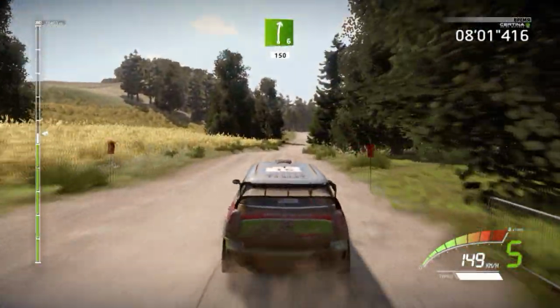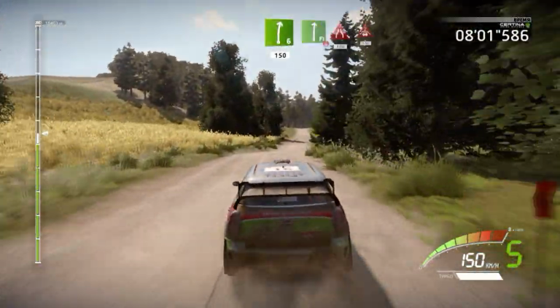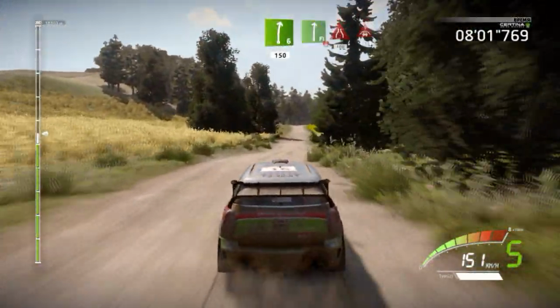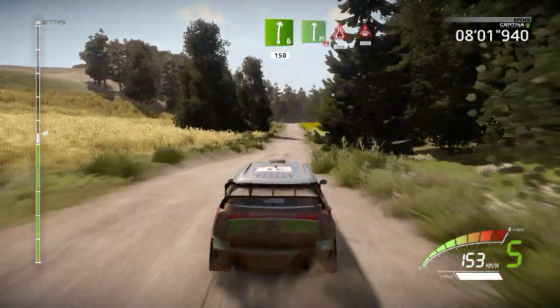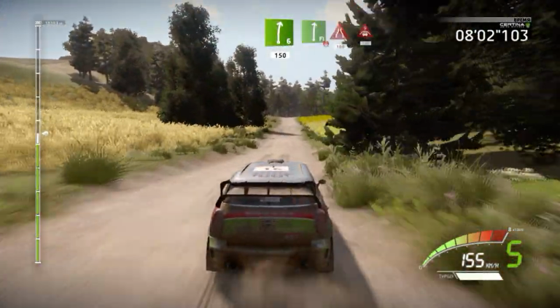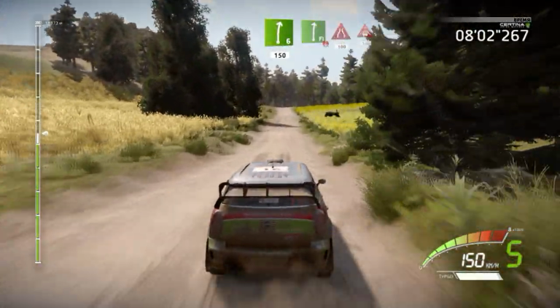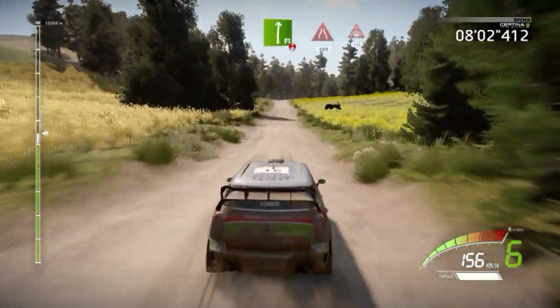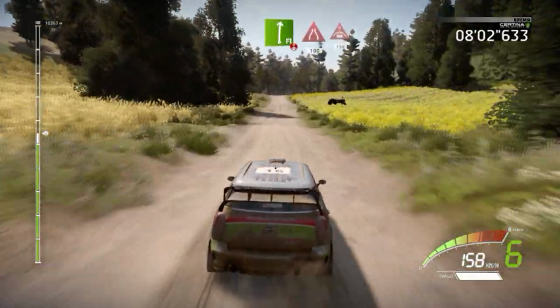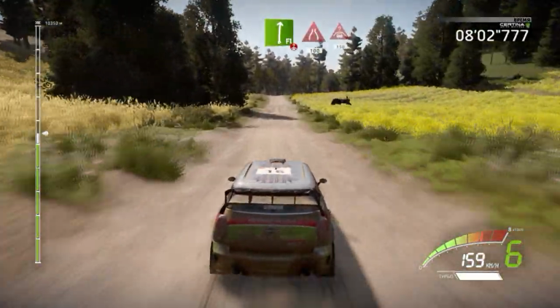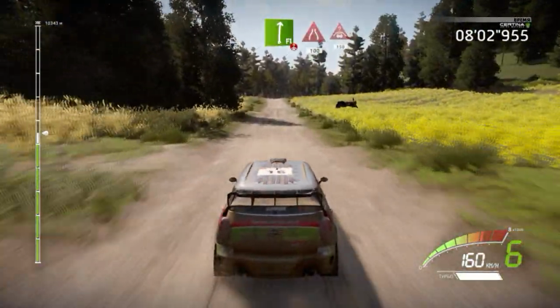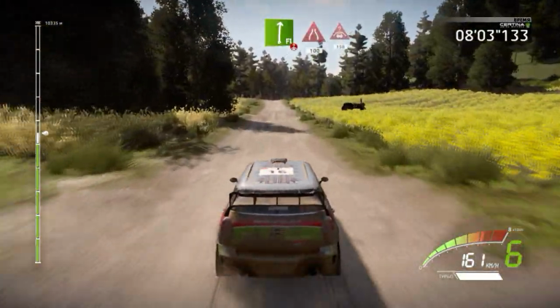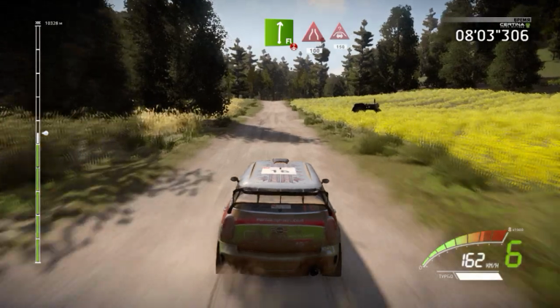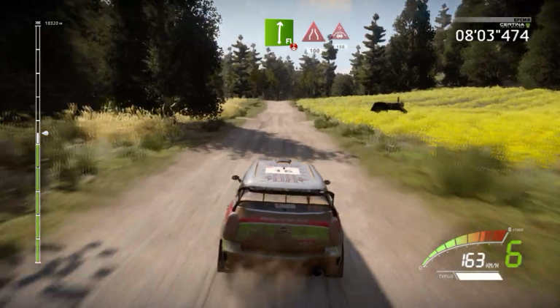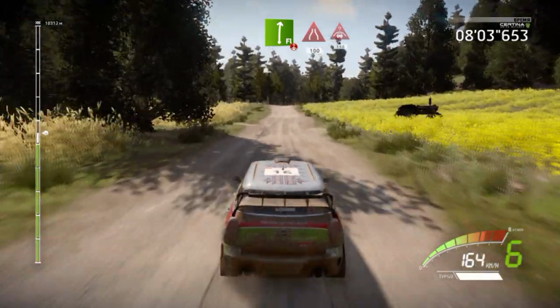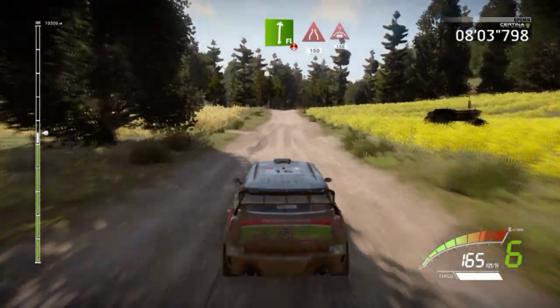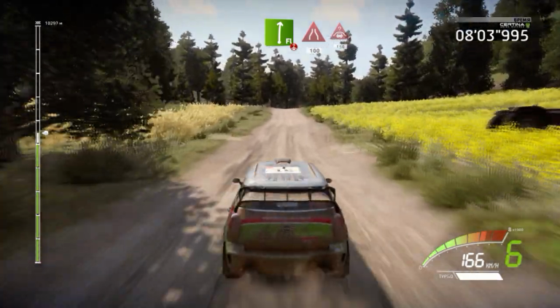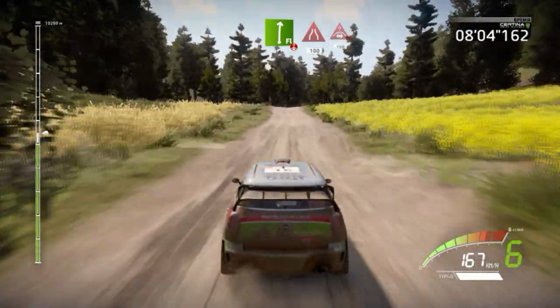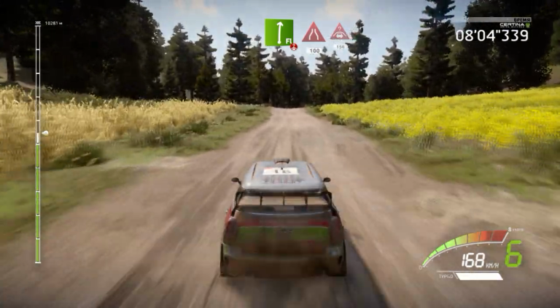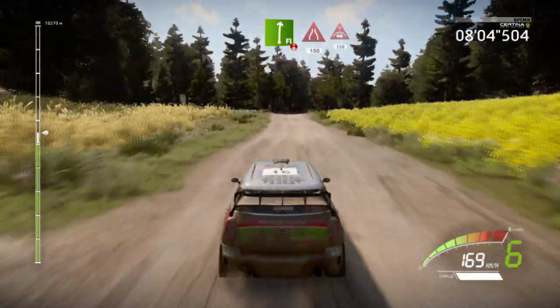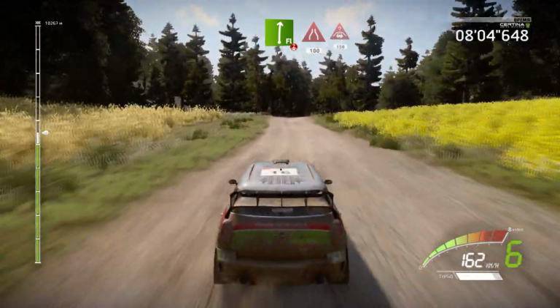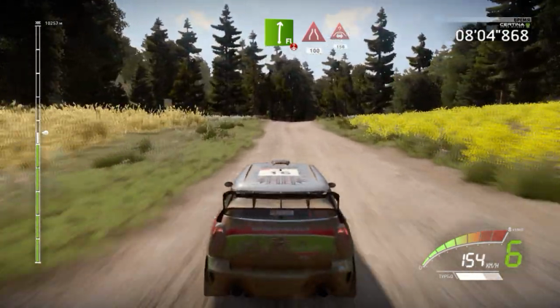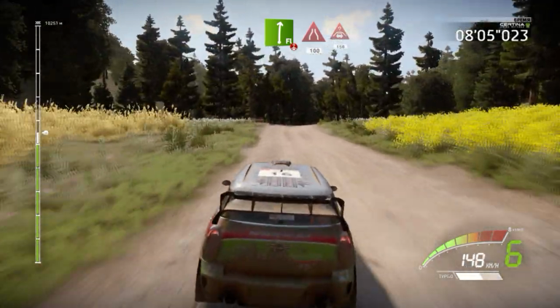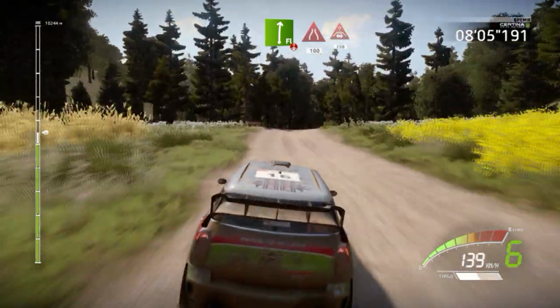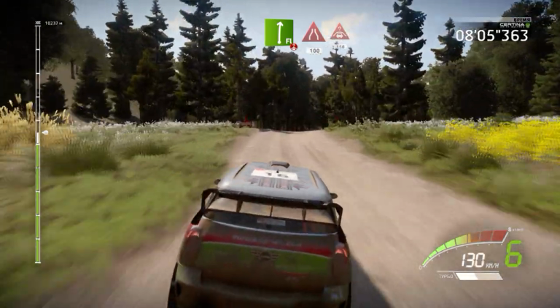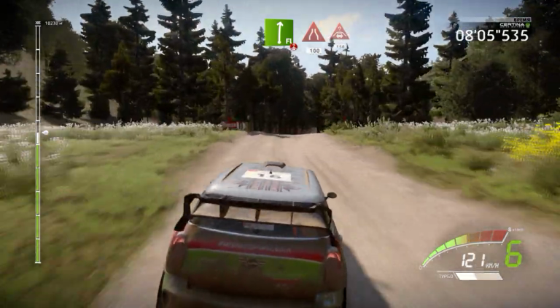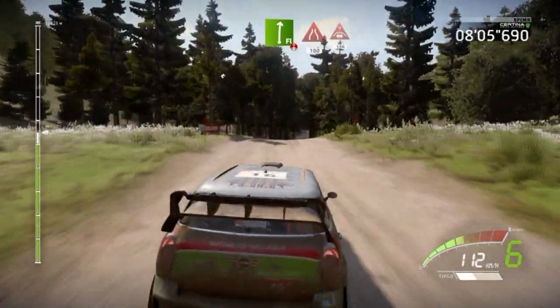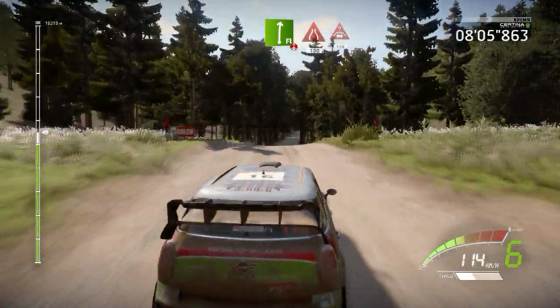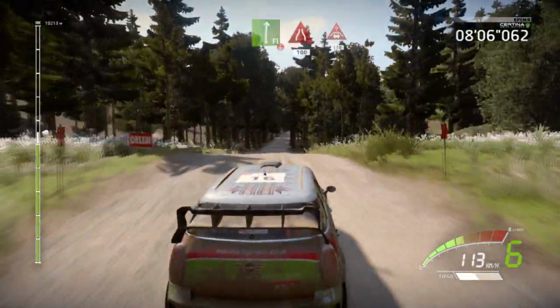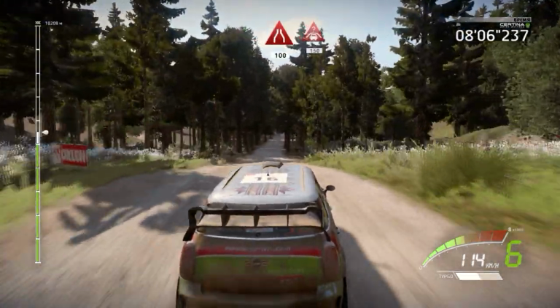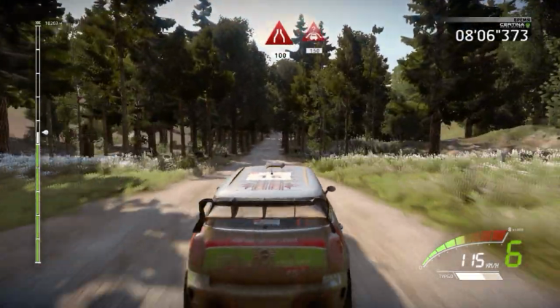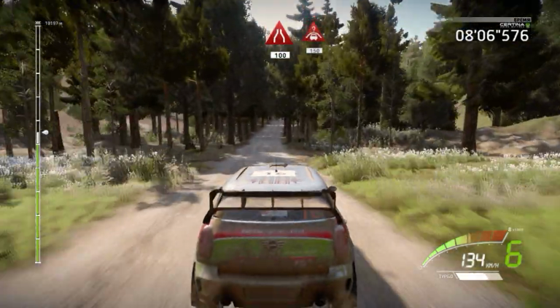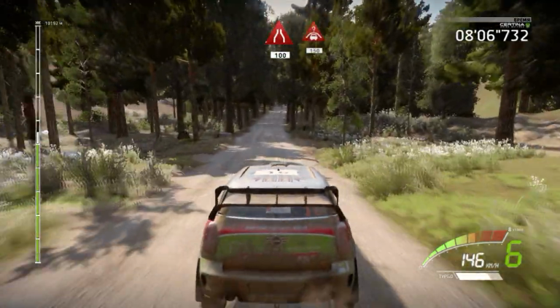Flat right, over crest, narrows, tree, 100. Crest, 150.